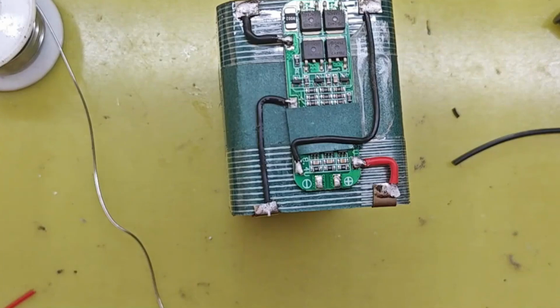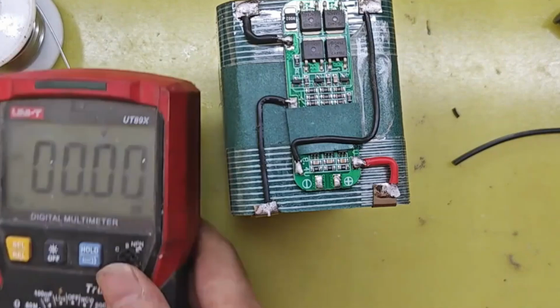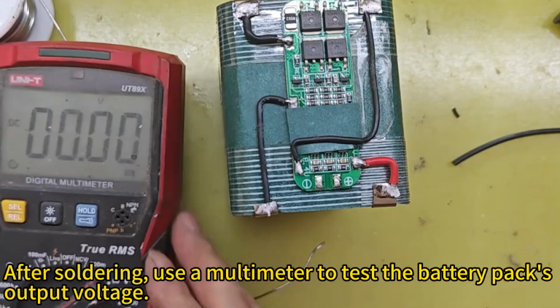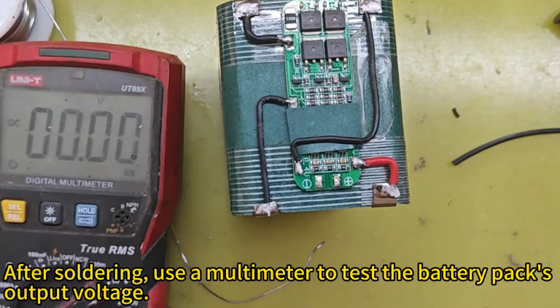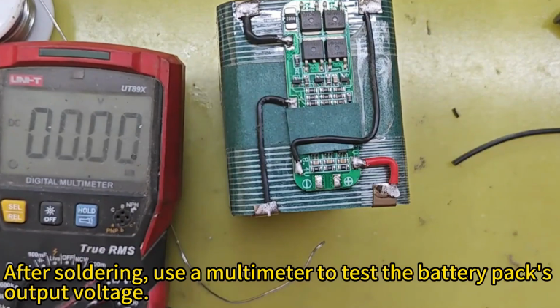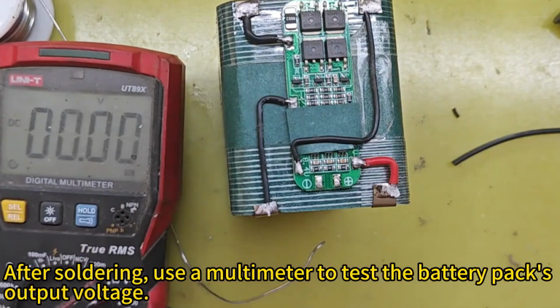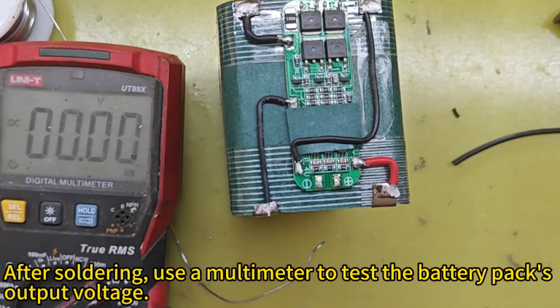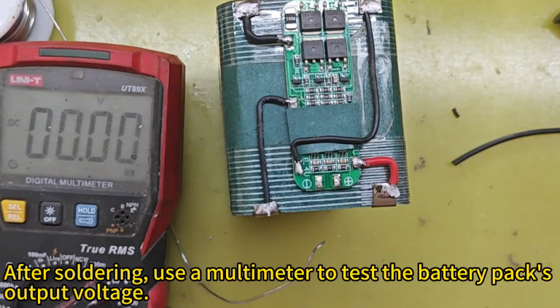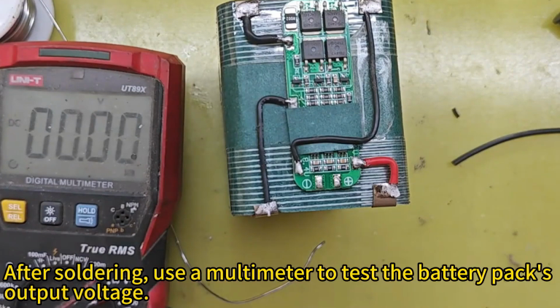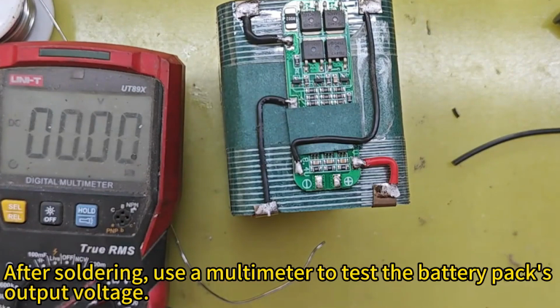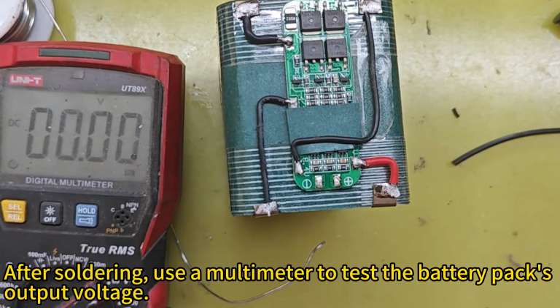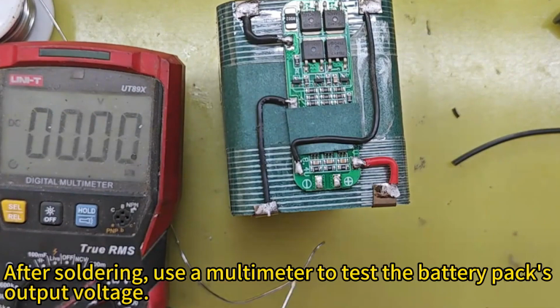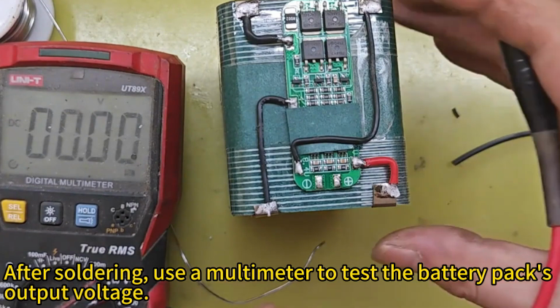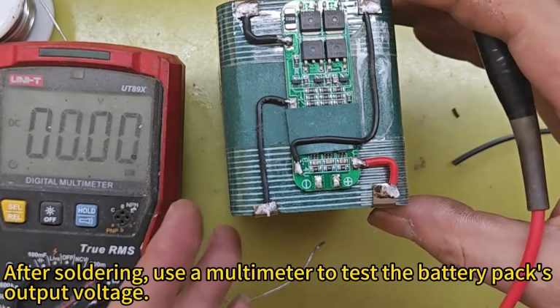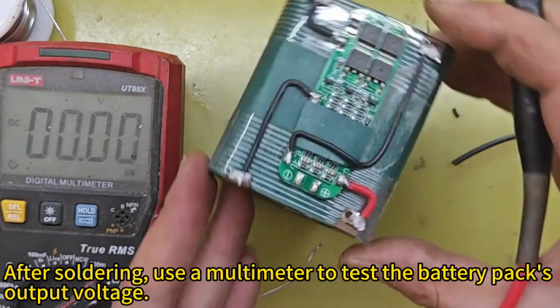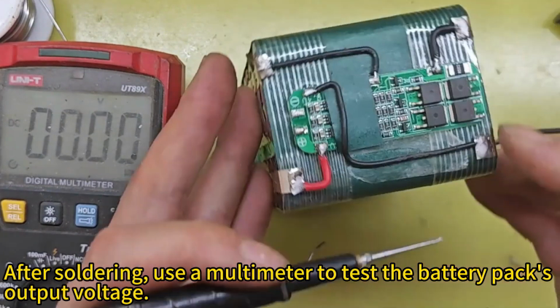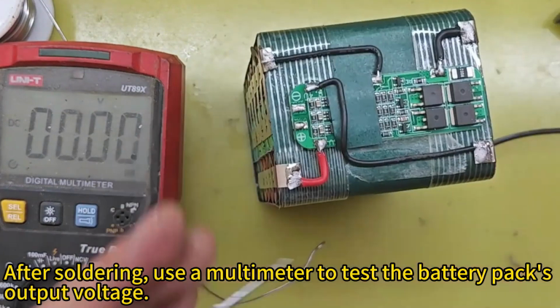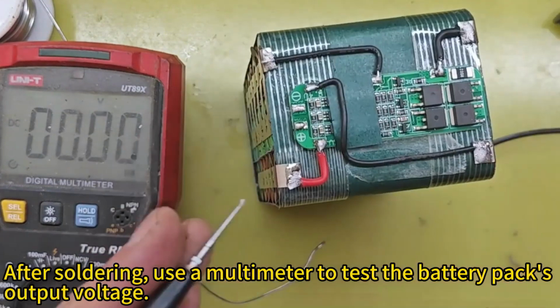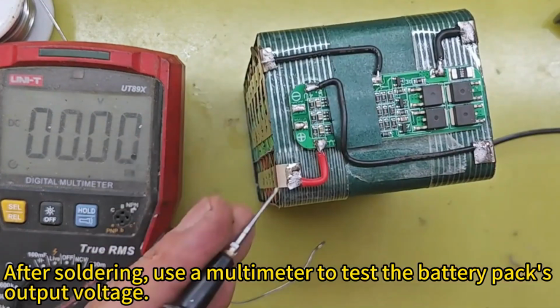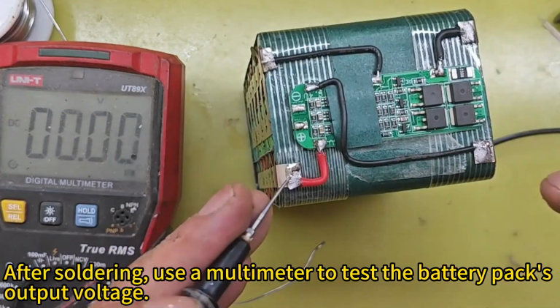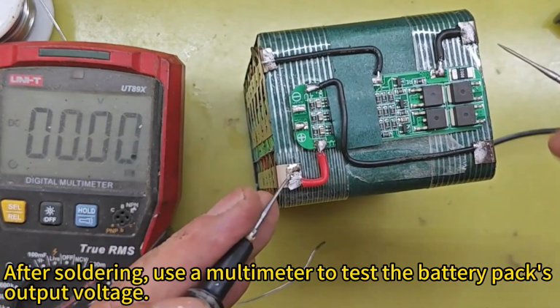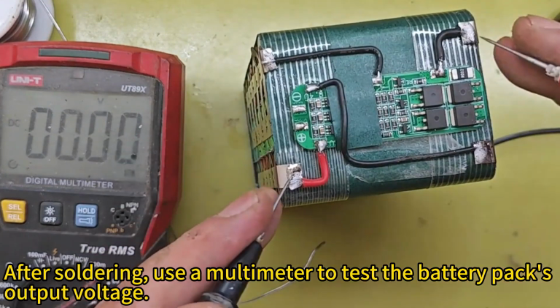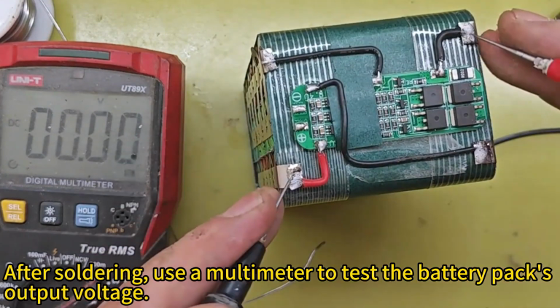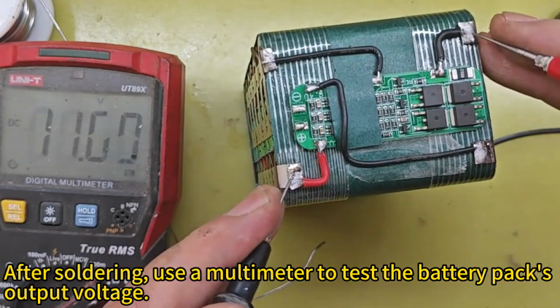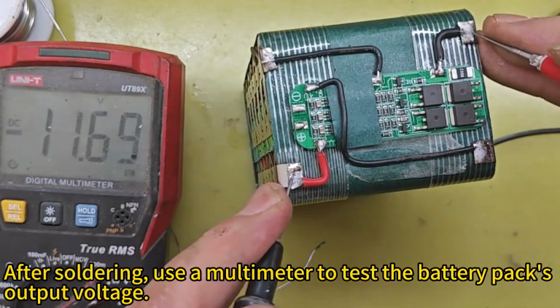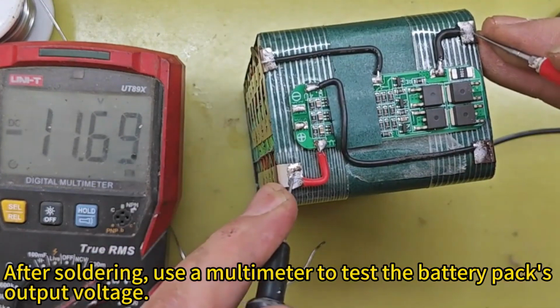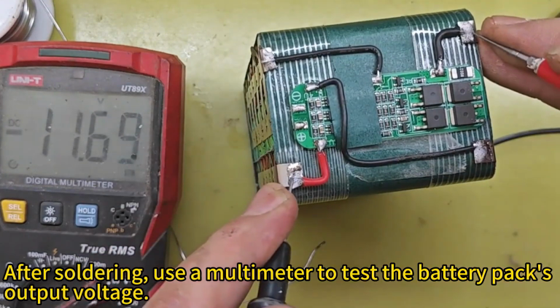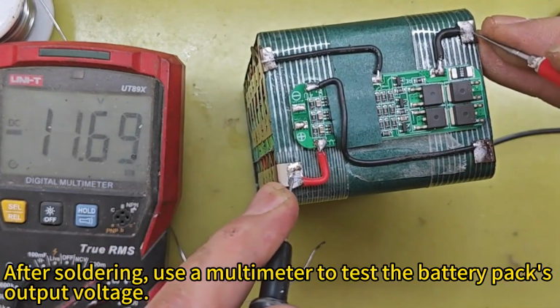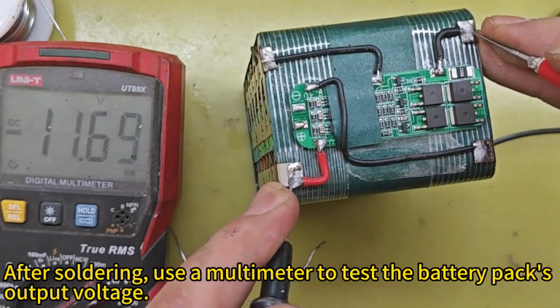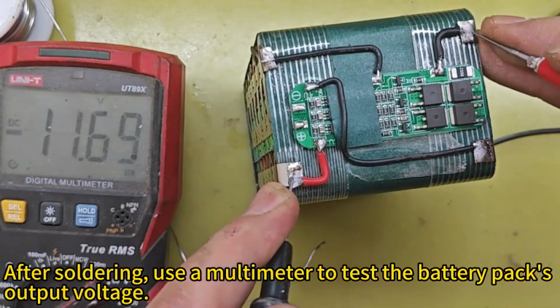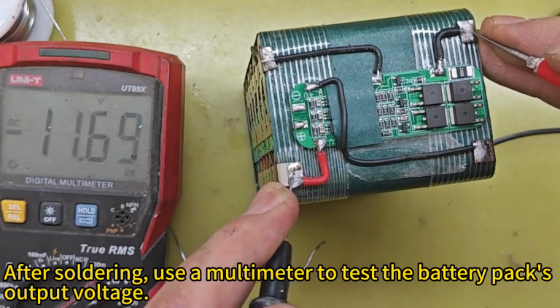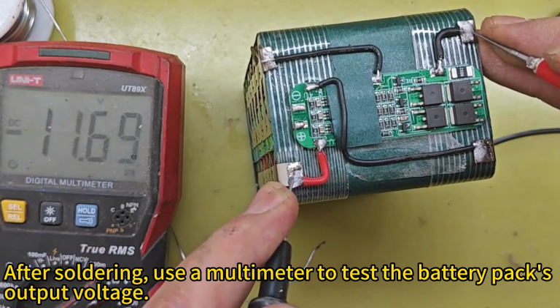After soldering, use a multimeter to test the battery pack's output voltage.